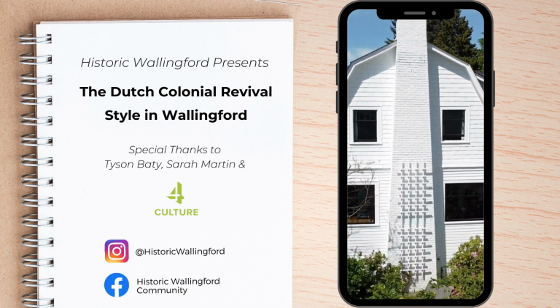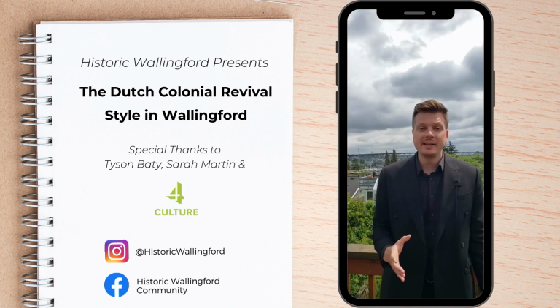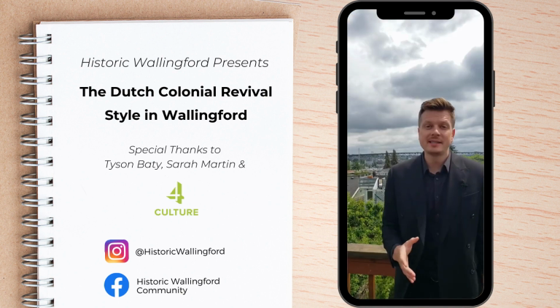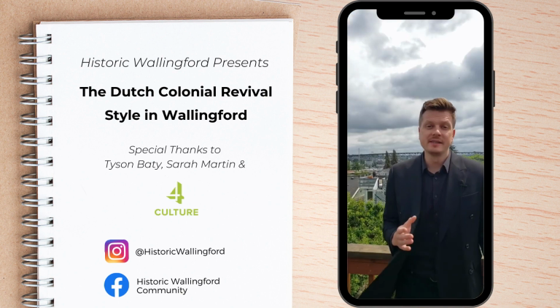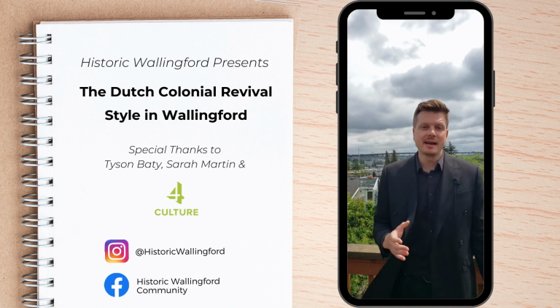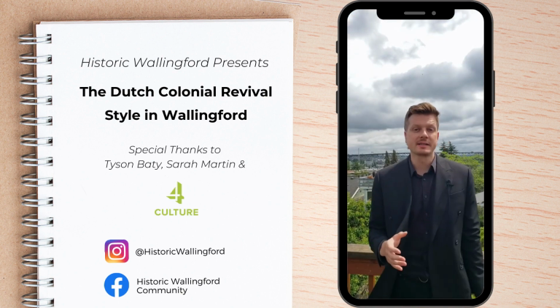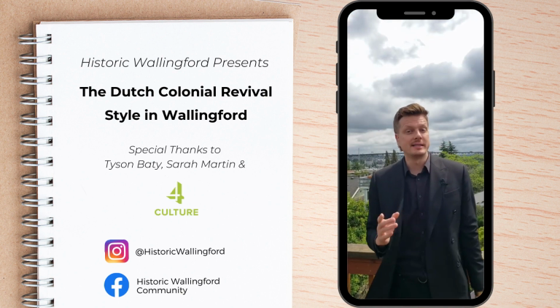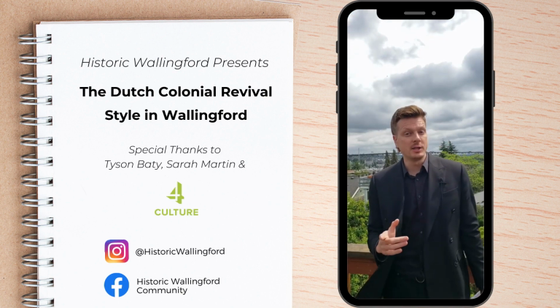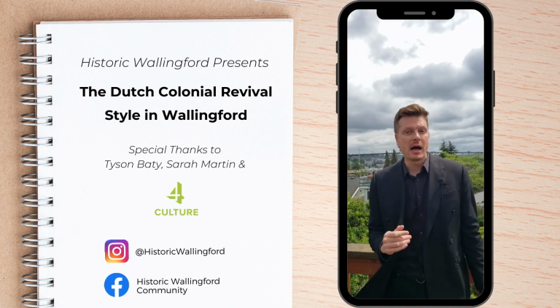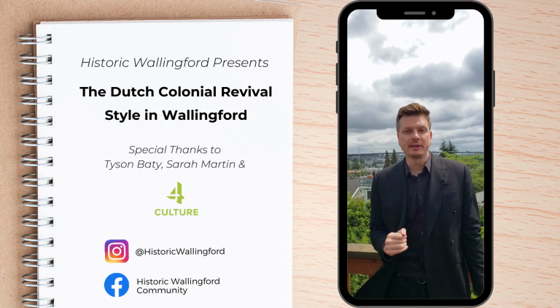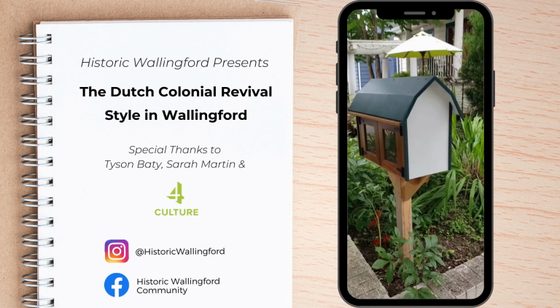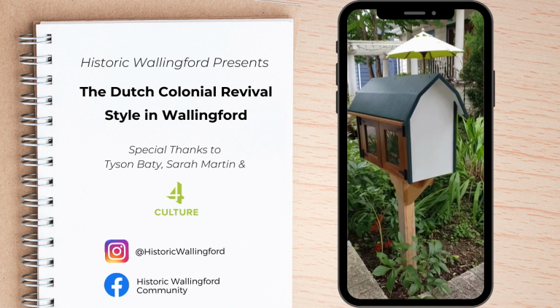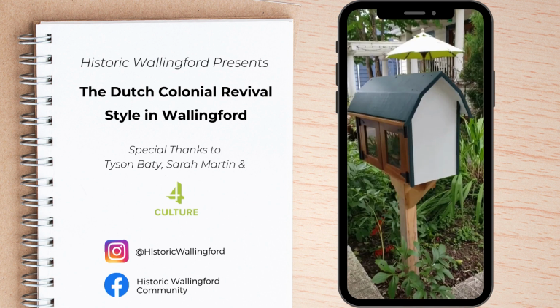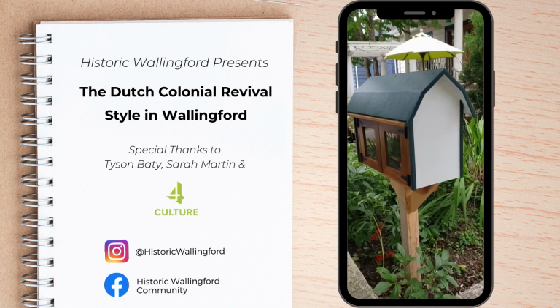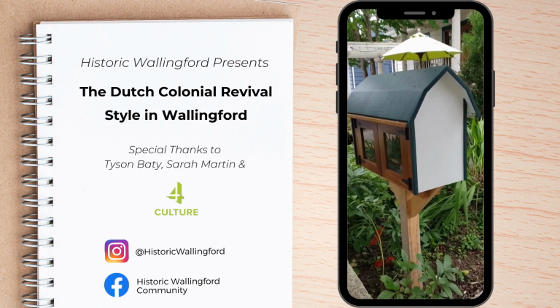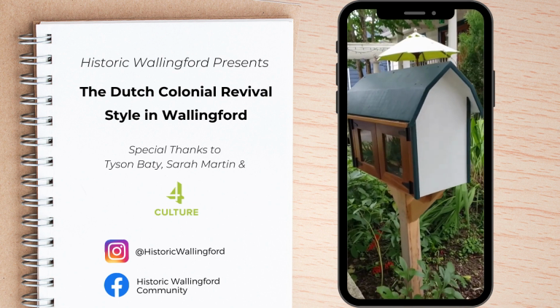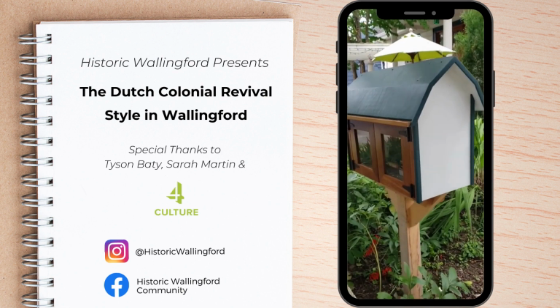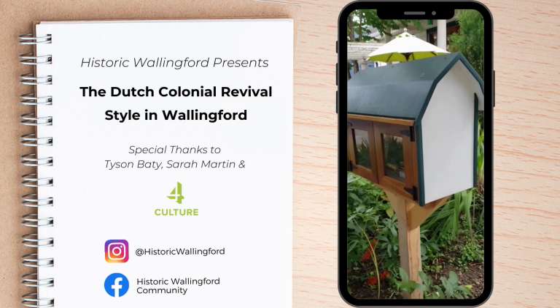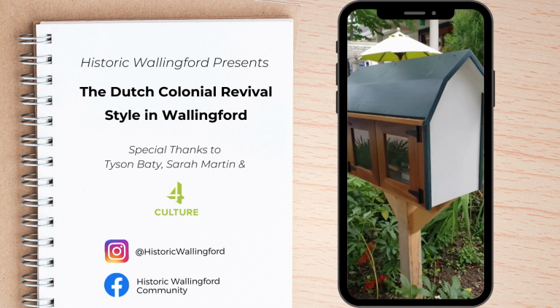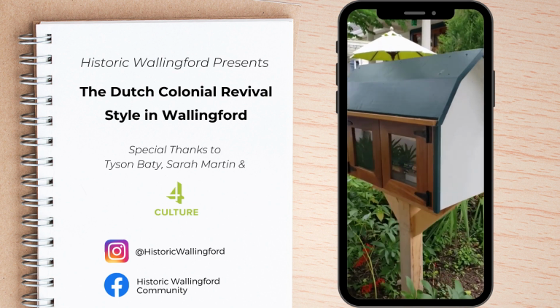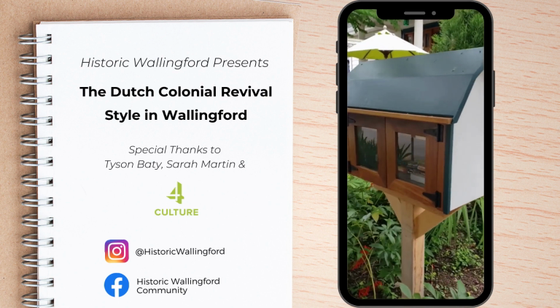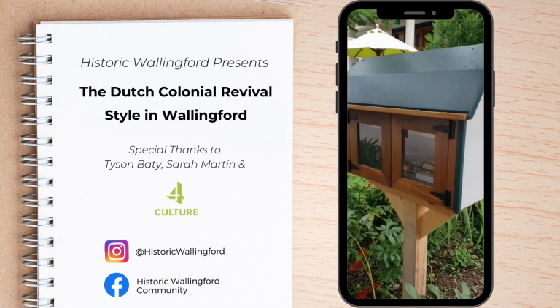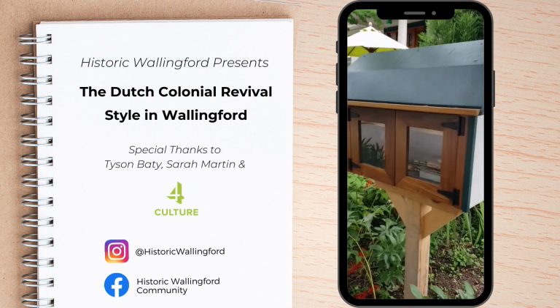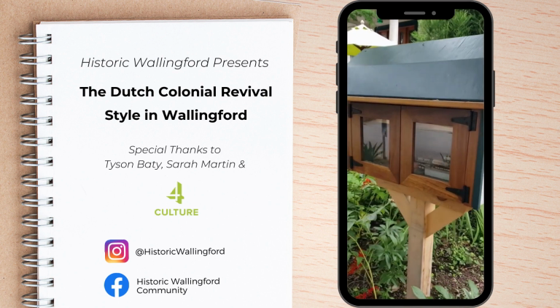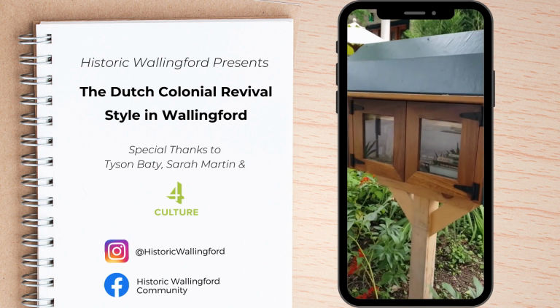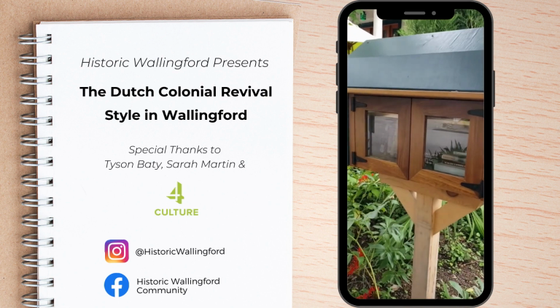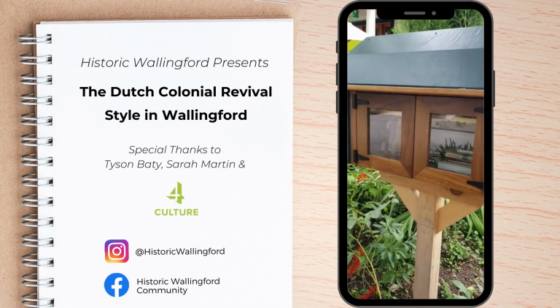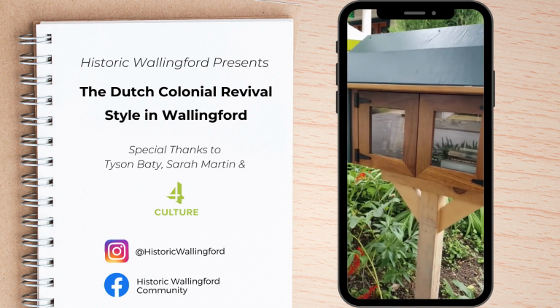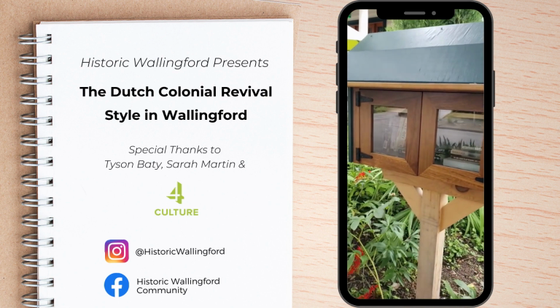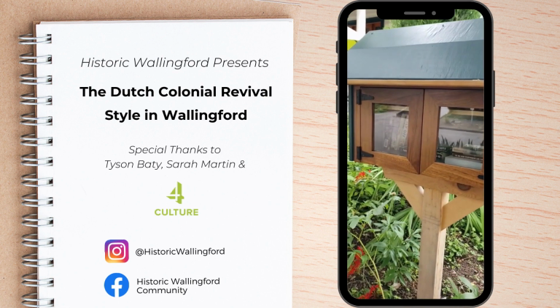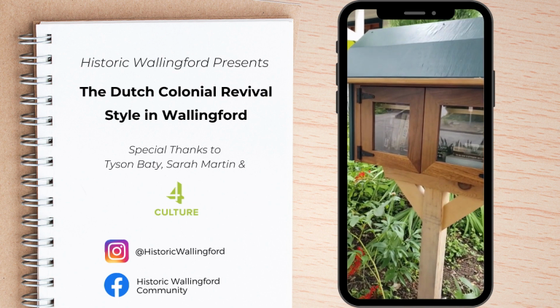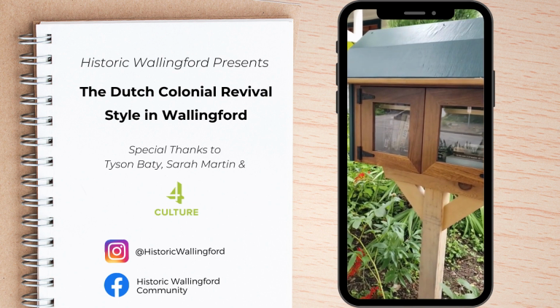Evidence of the style's continued popularity can be seen at the Little Free Library on the corner of 47th and Burke.